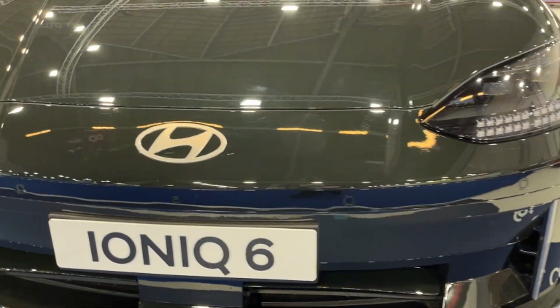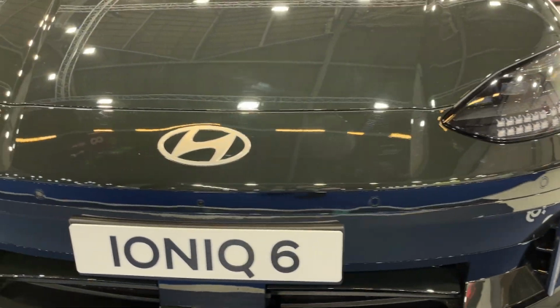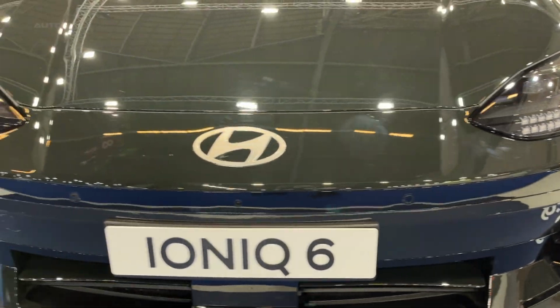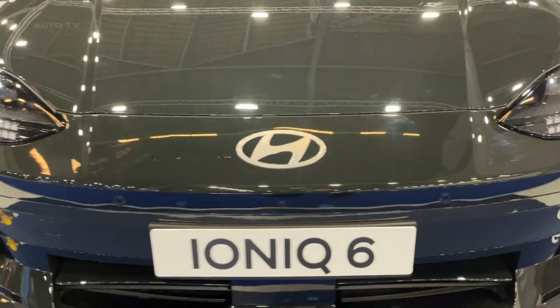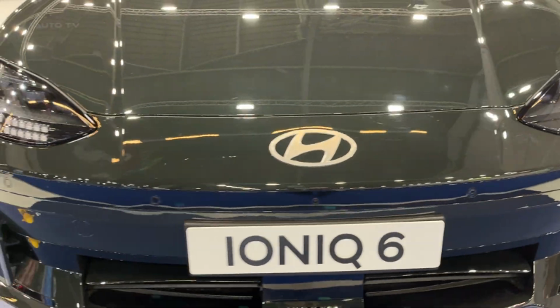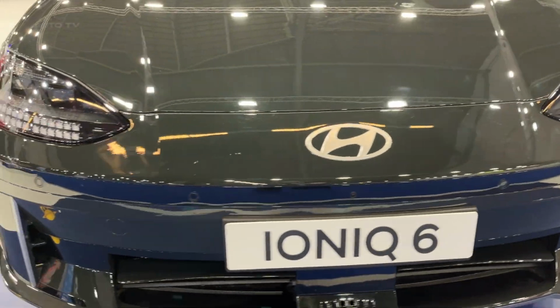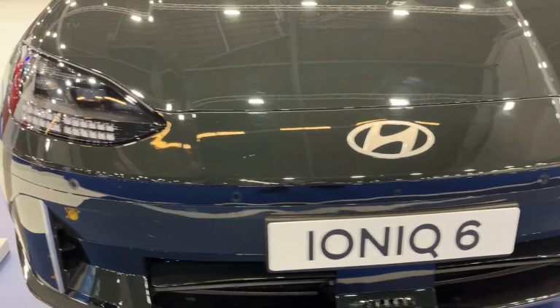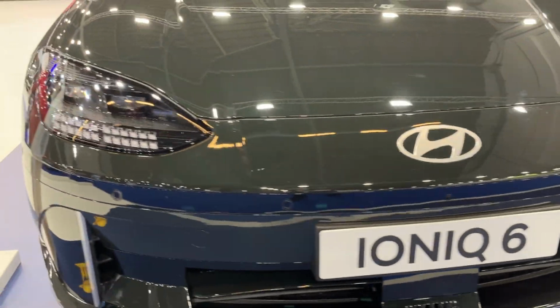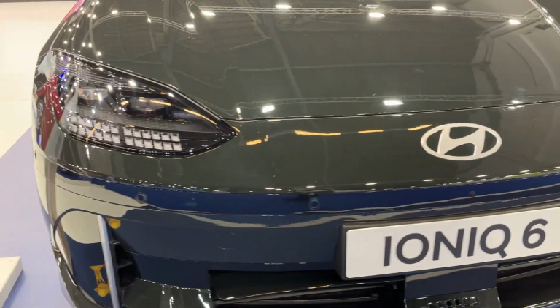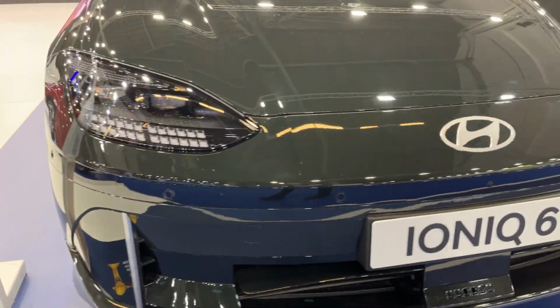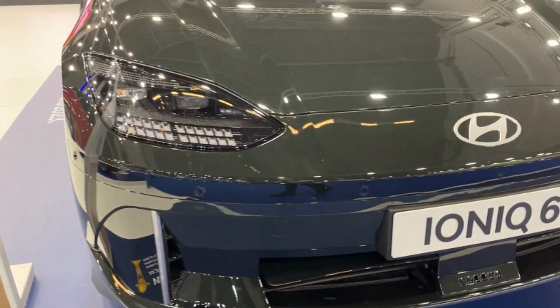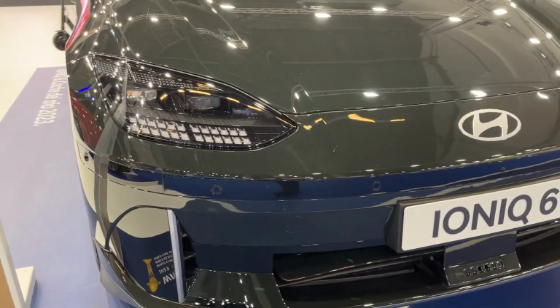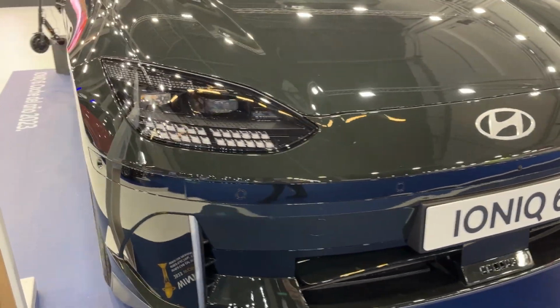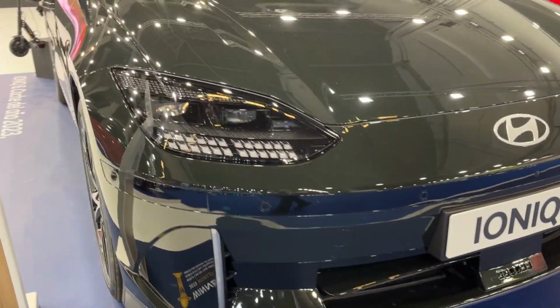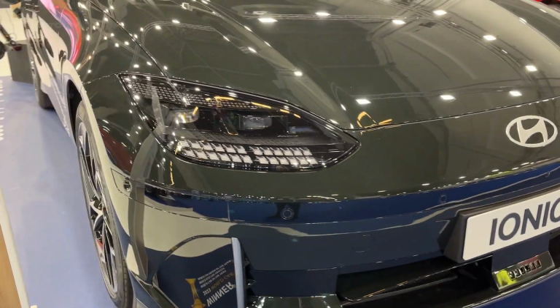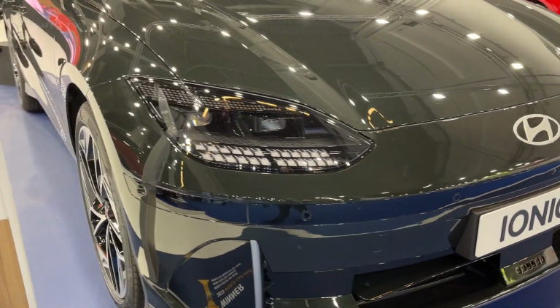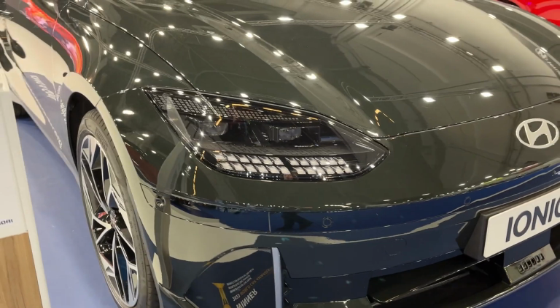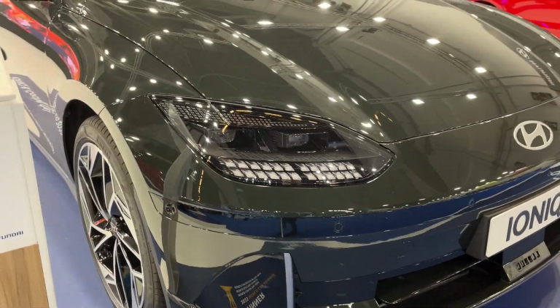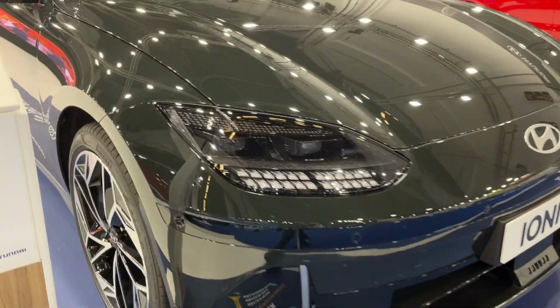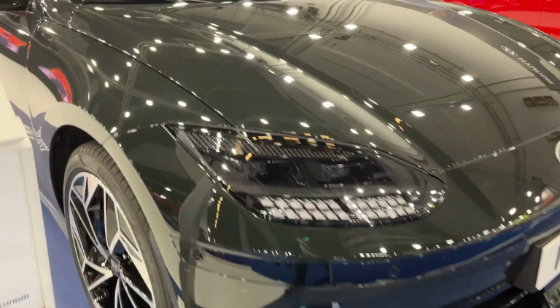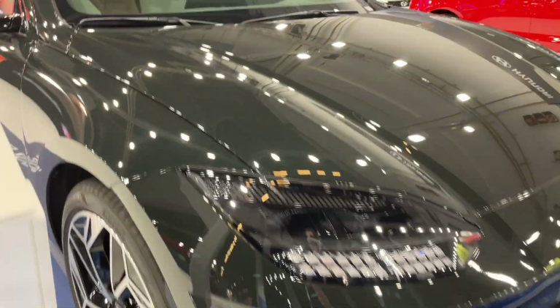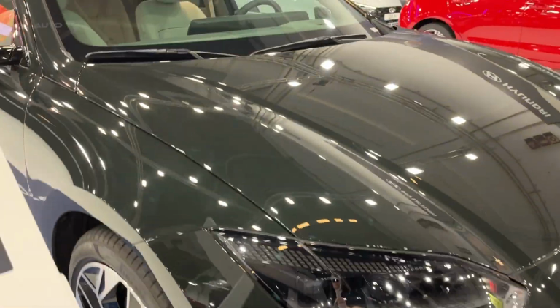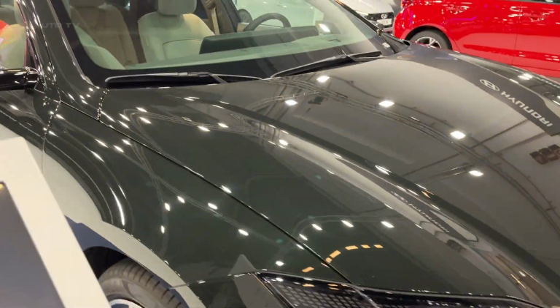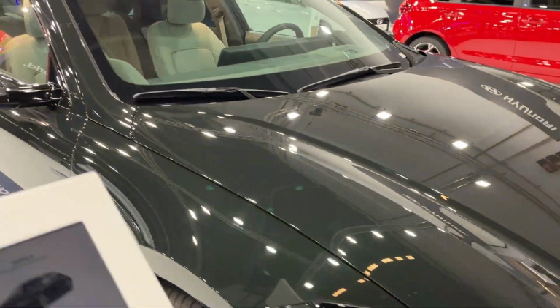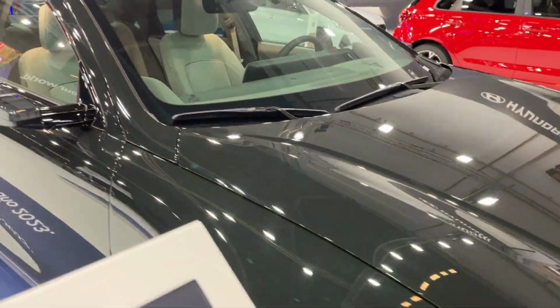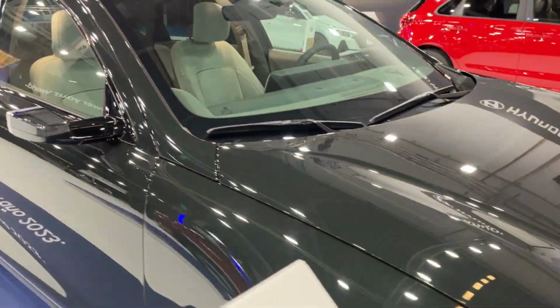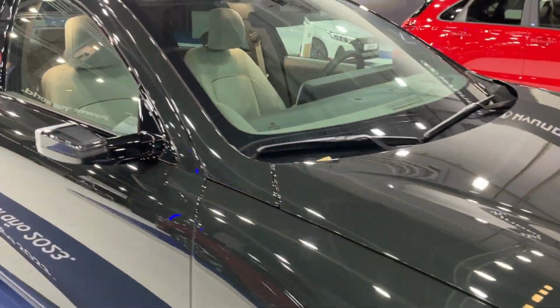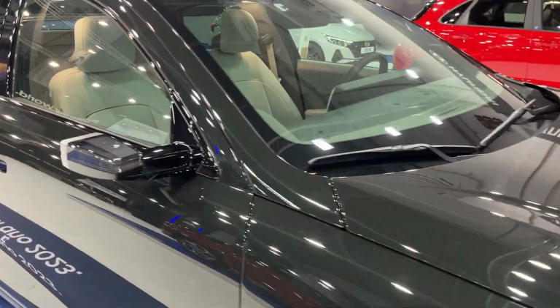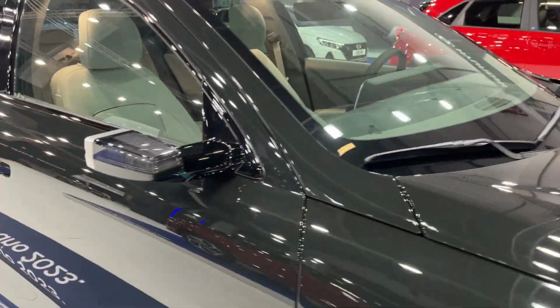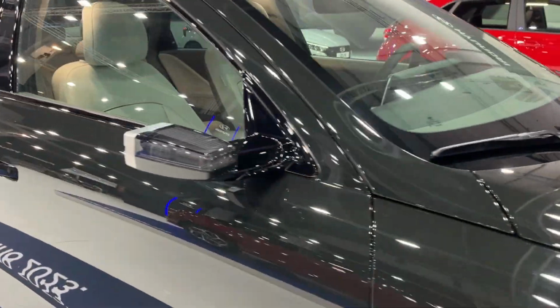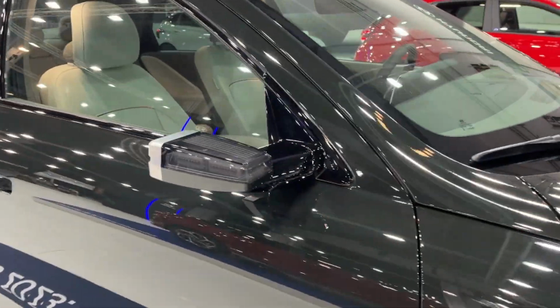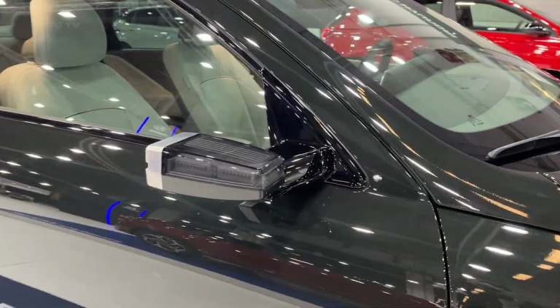The model is available in 11 different exterior colors, and the cocoon-shaped interior incorporates practical features and sustainable materials.